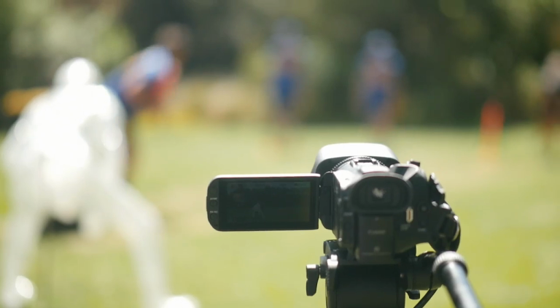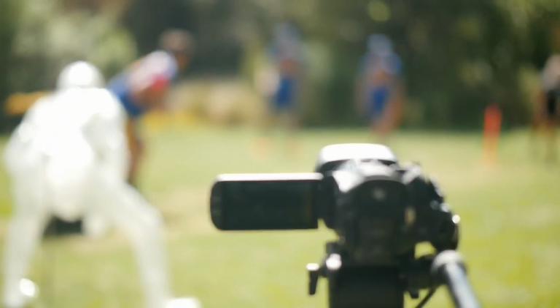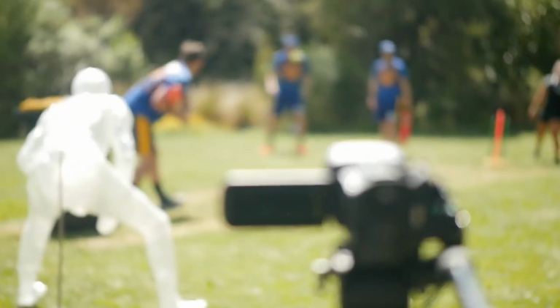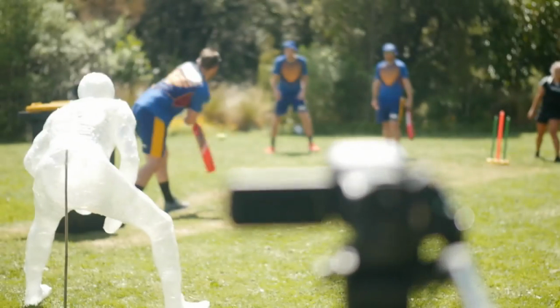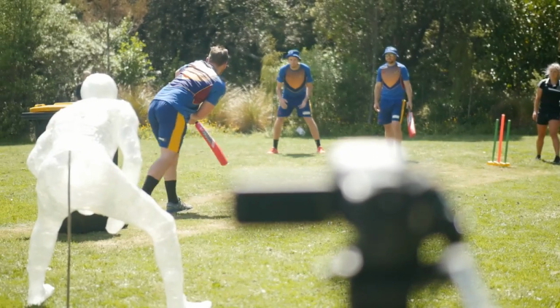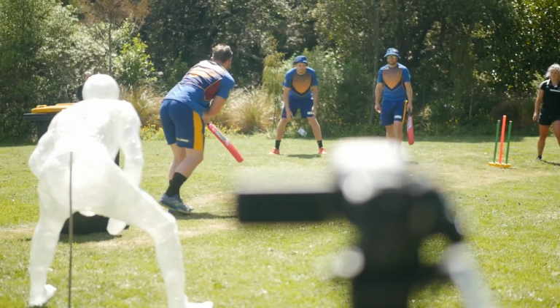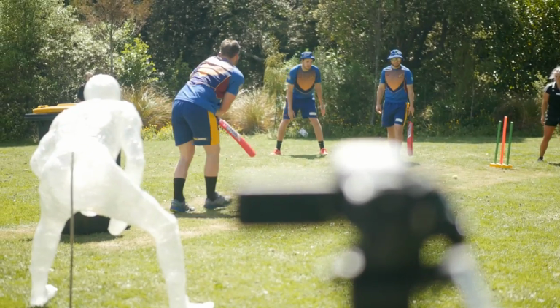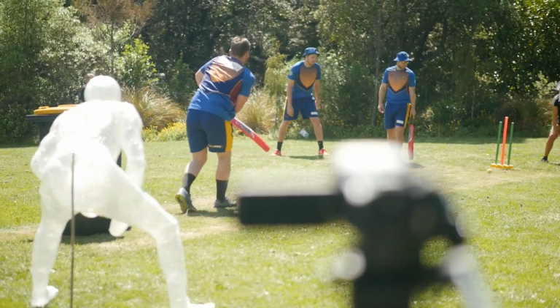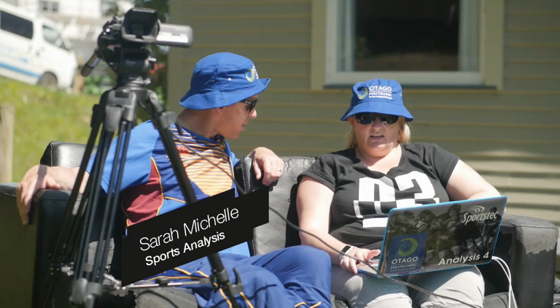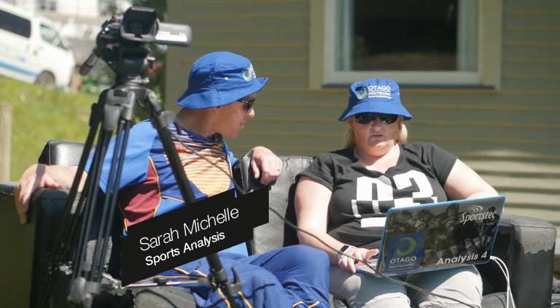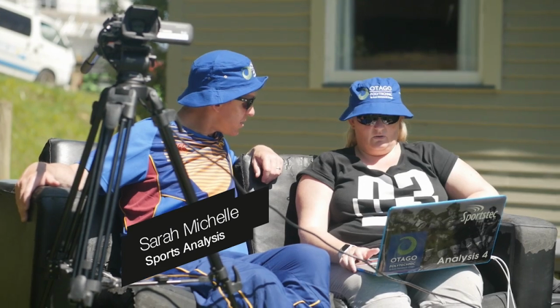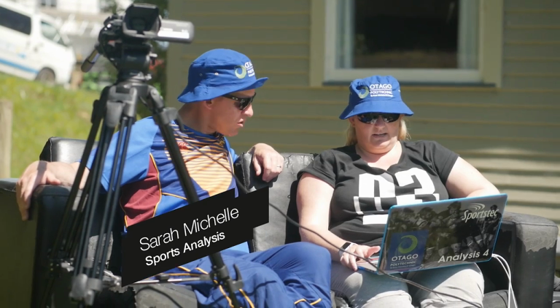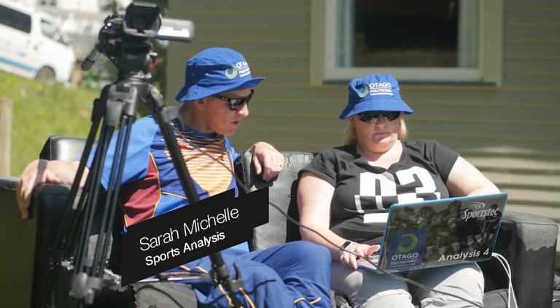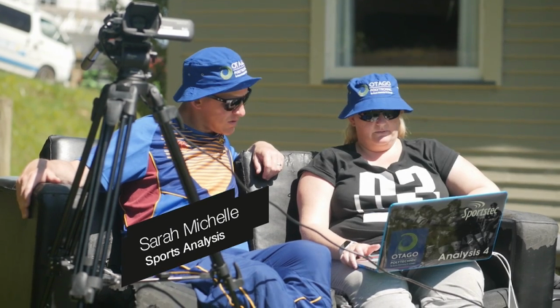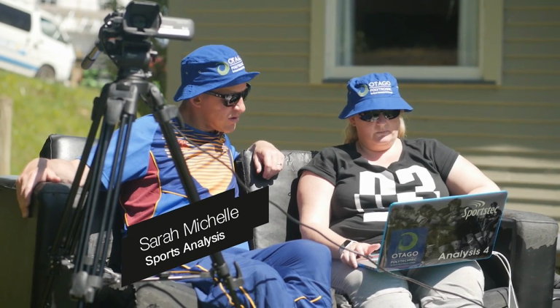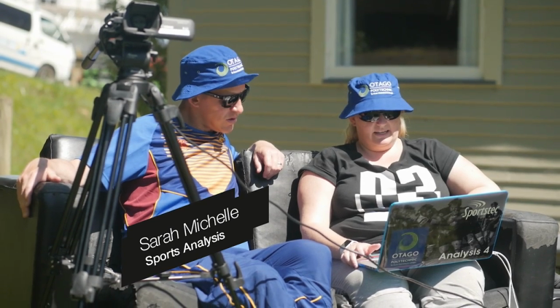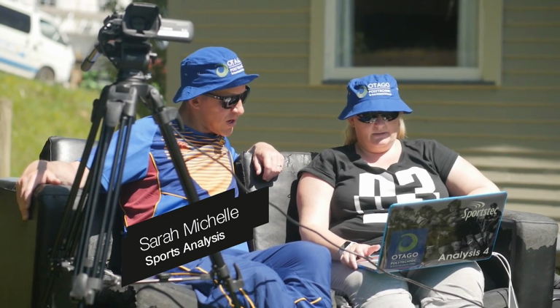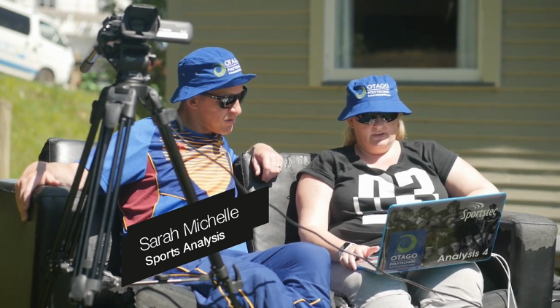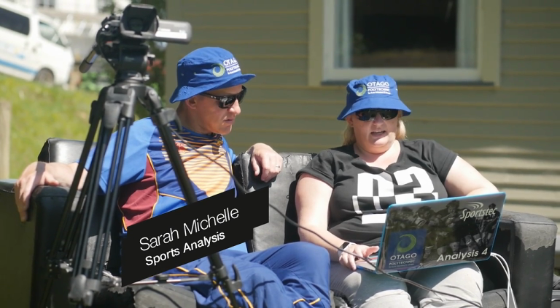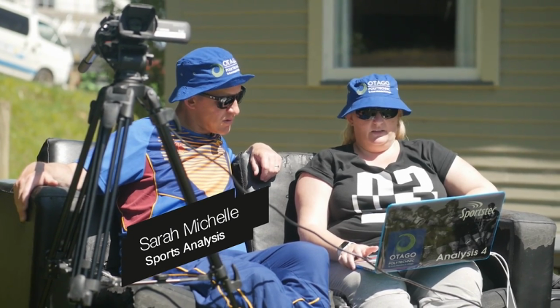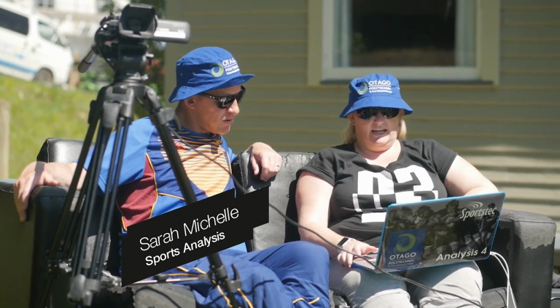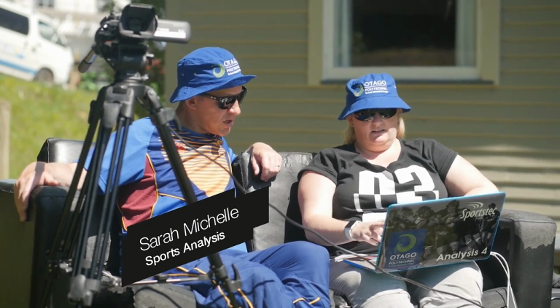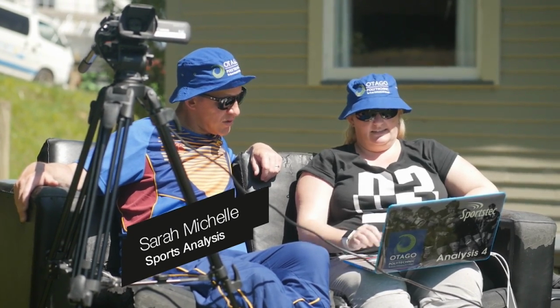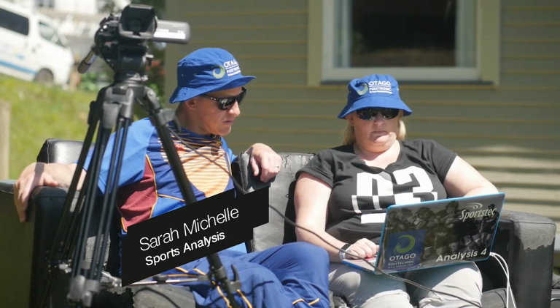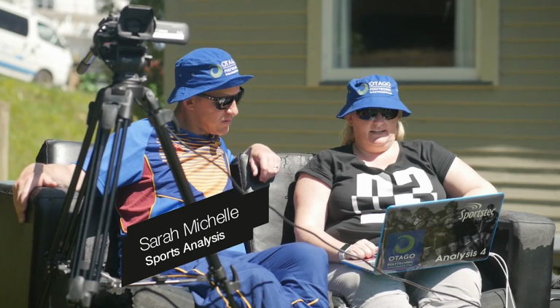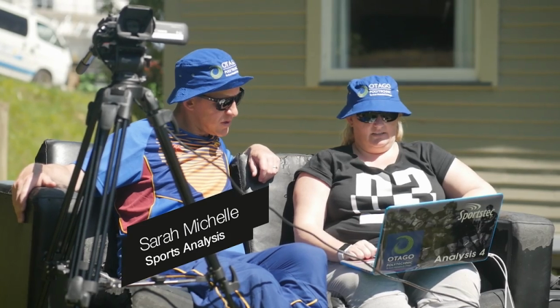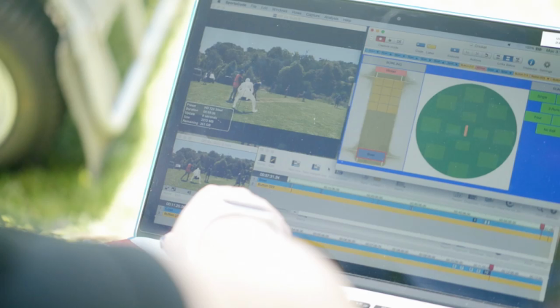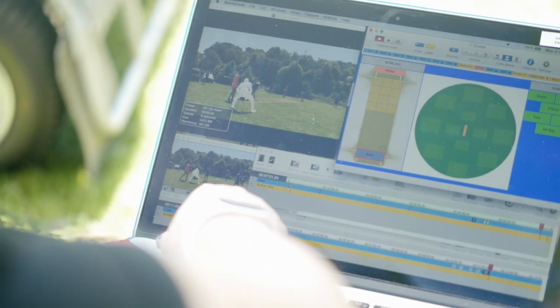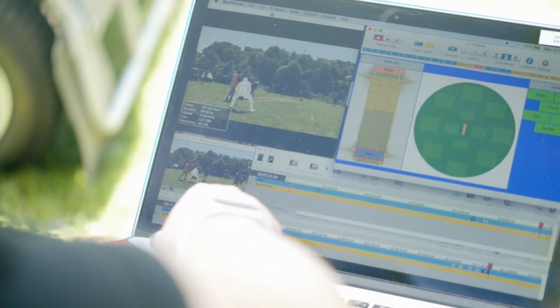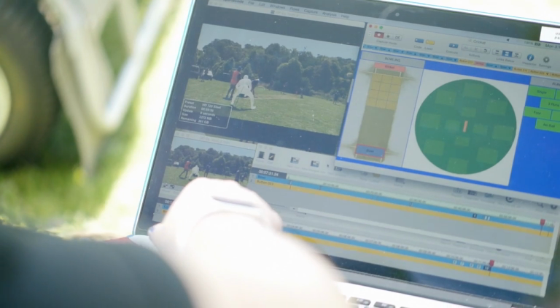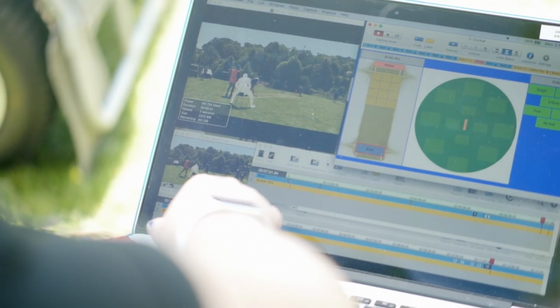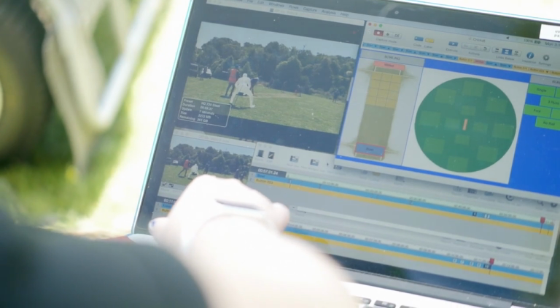What have we got here? Is this the third umpire? Not quite. We film the game and then we analyse our players in the hopes we give them the edge.